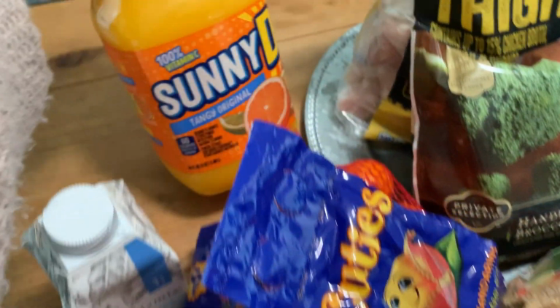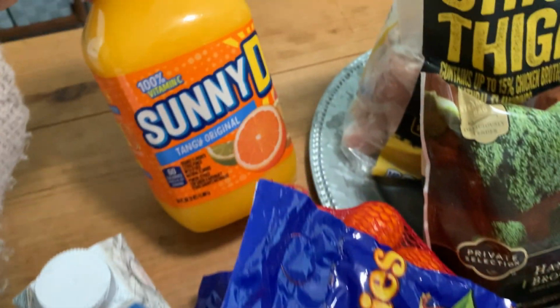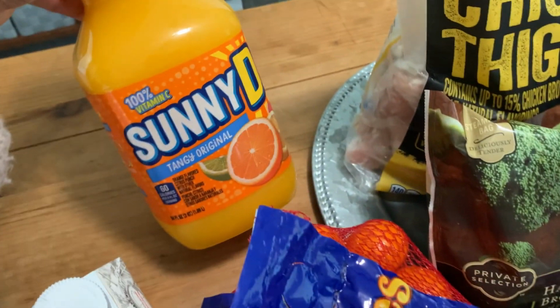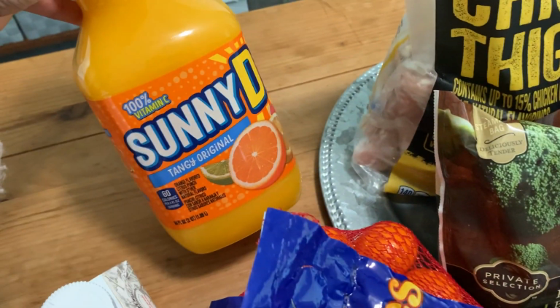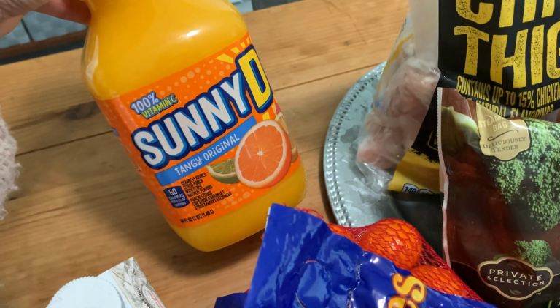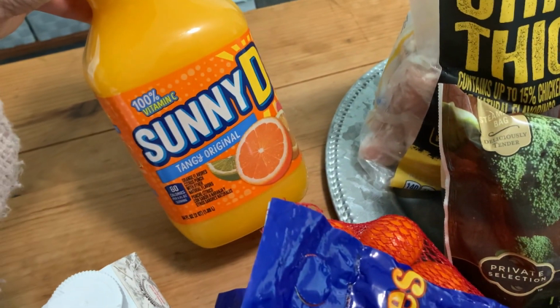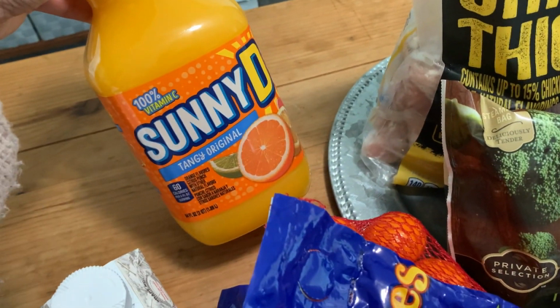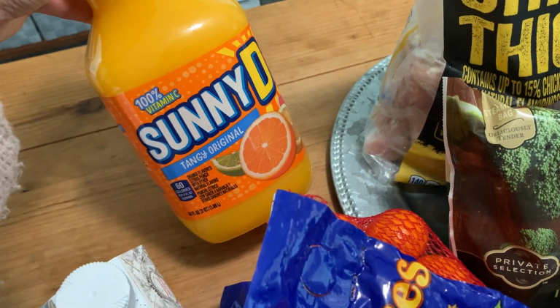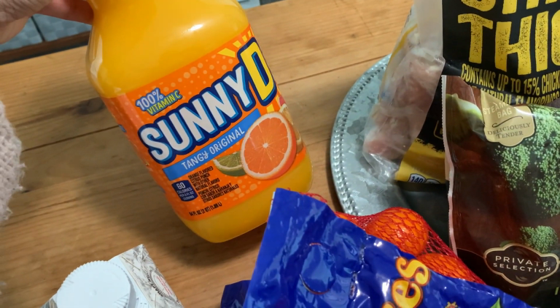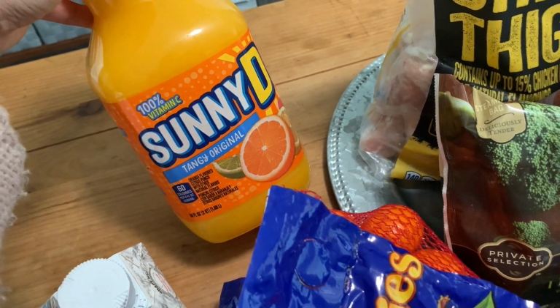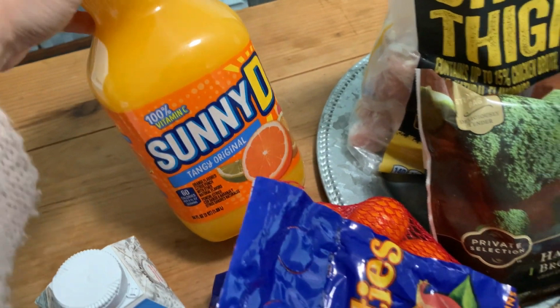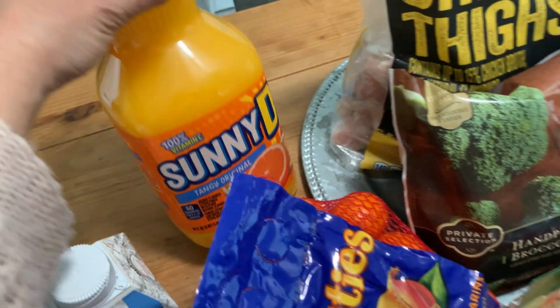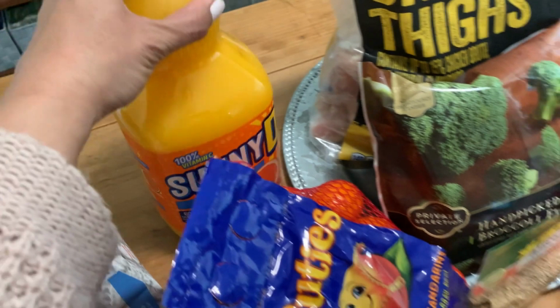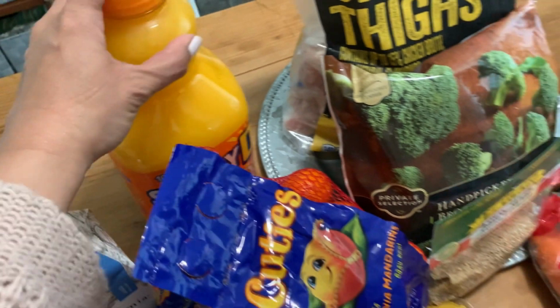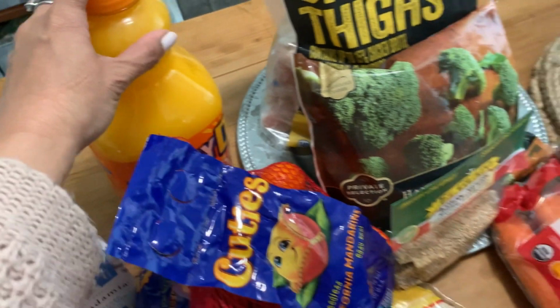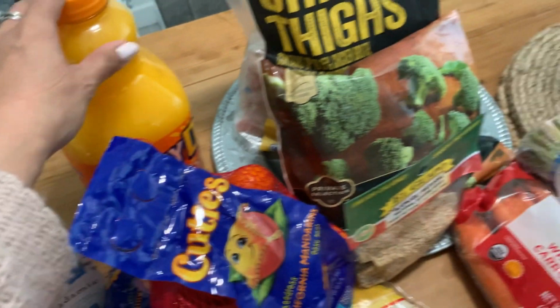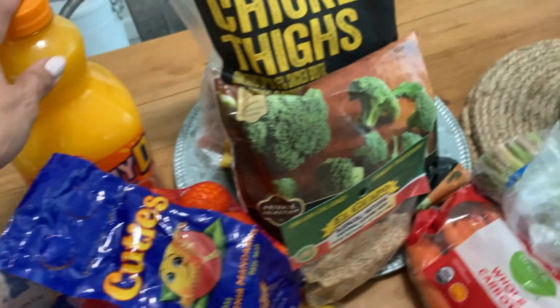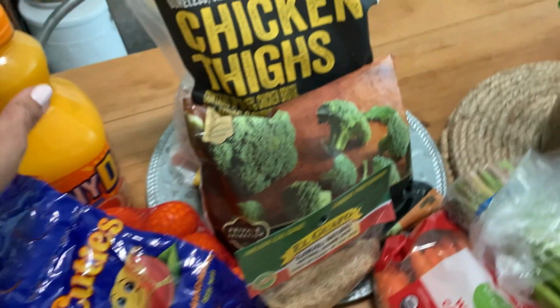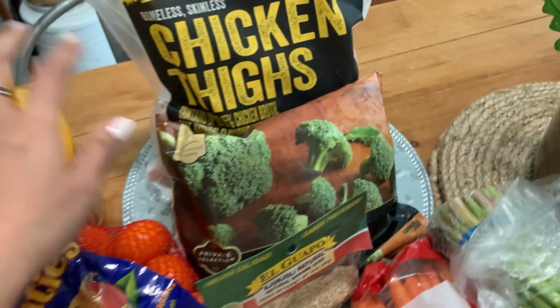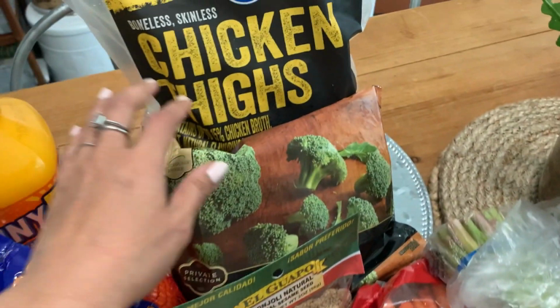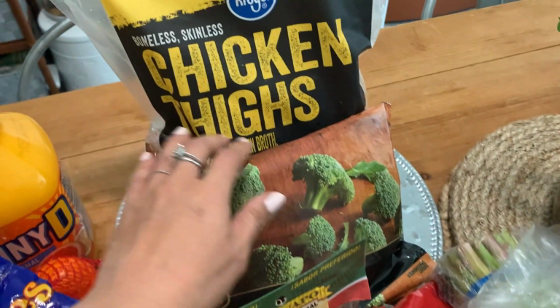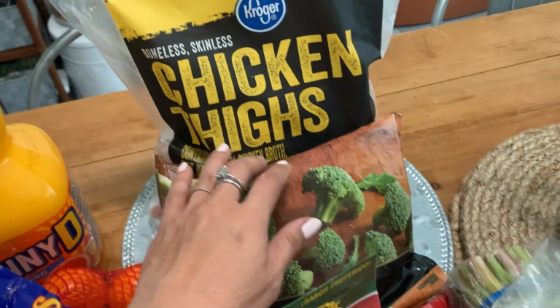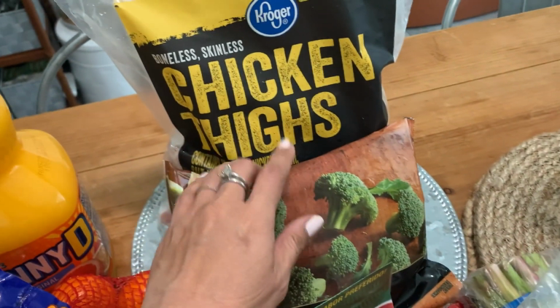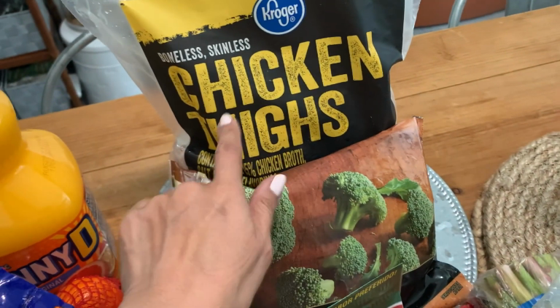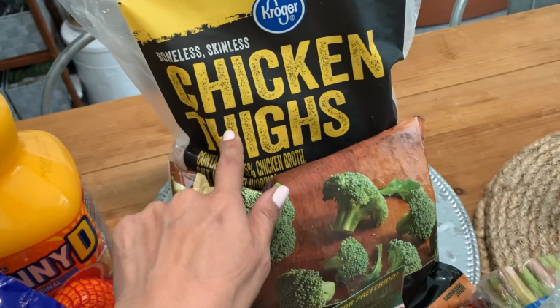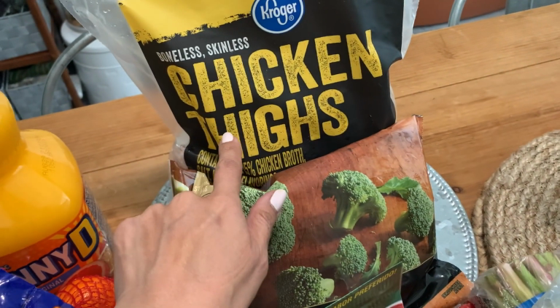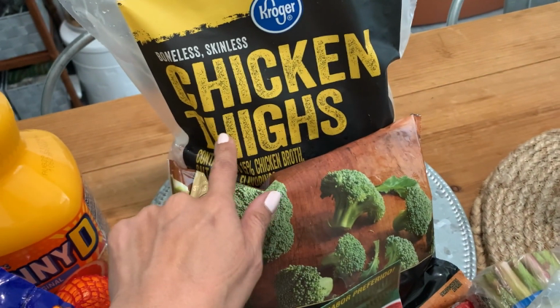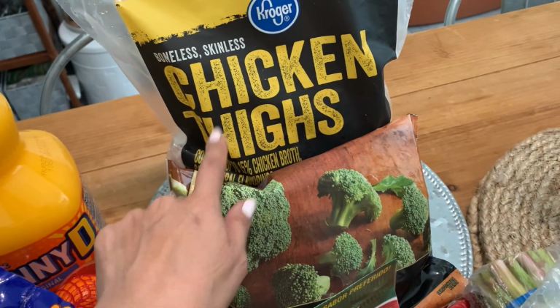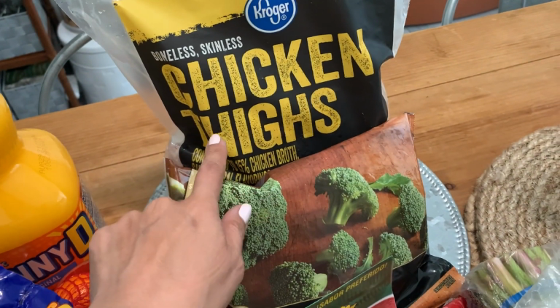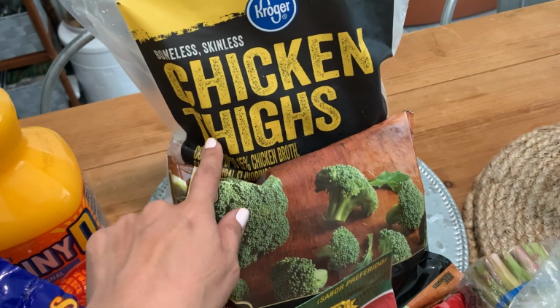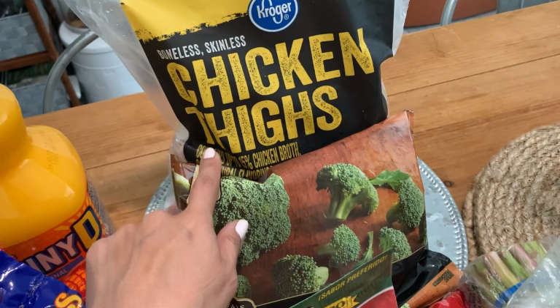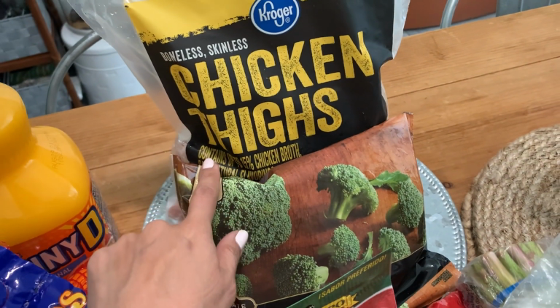I have Sunny D for Colin because we're out of that. Chicken thighs — frozen chicken thighs.